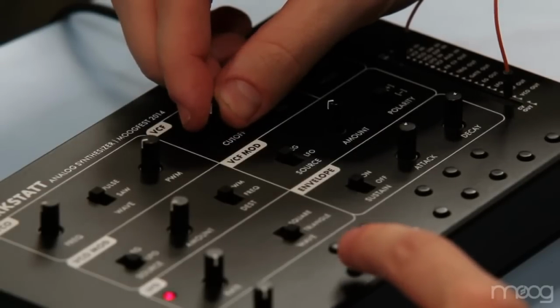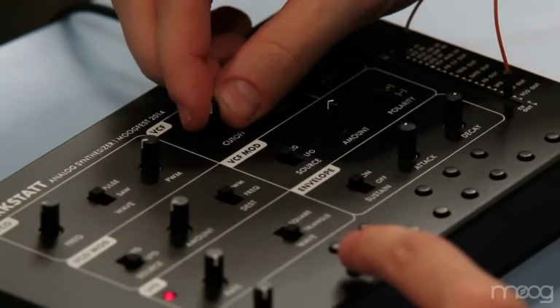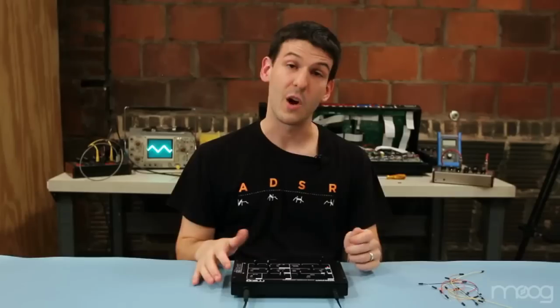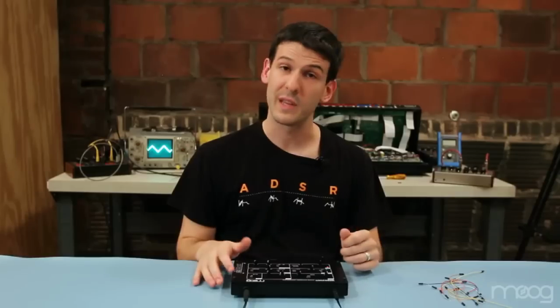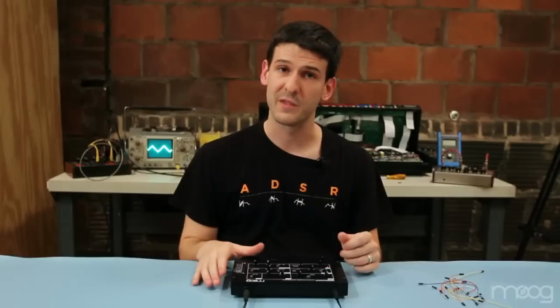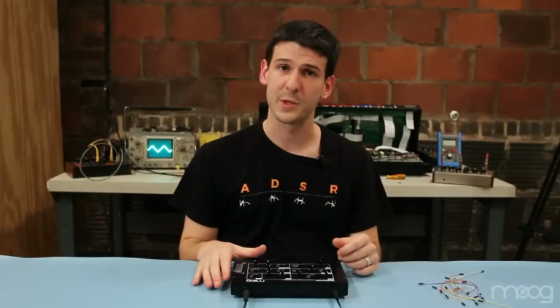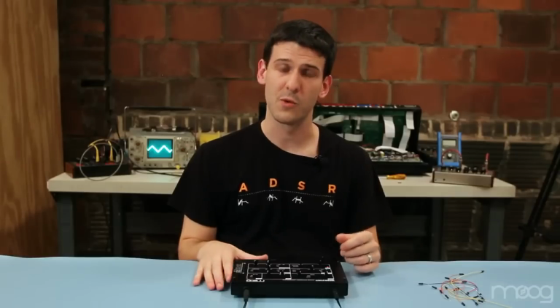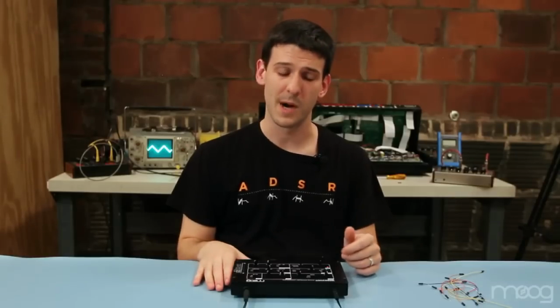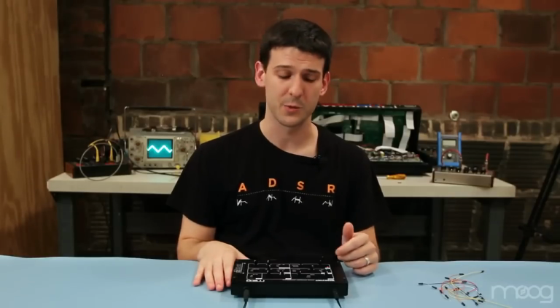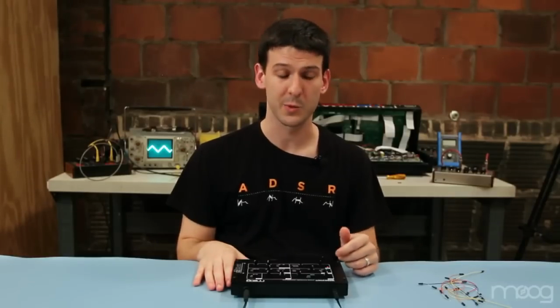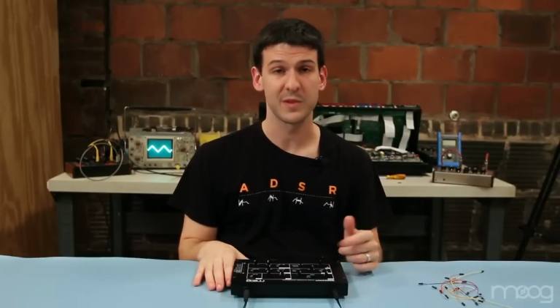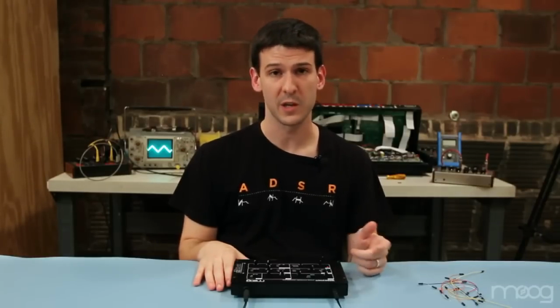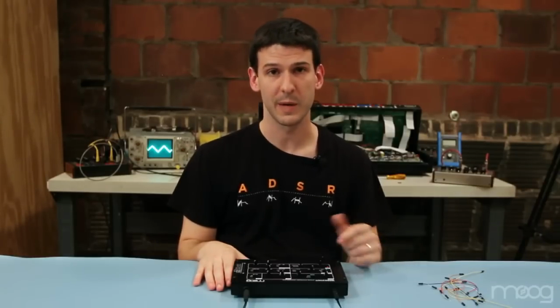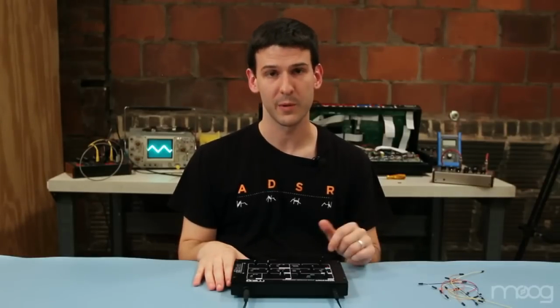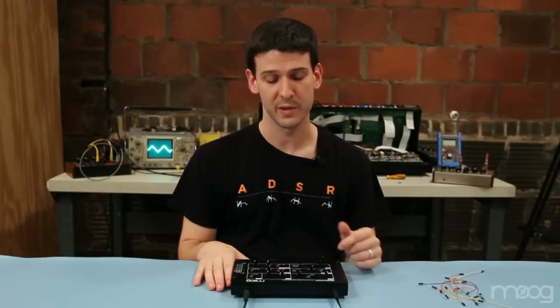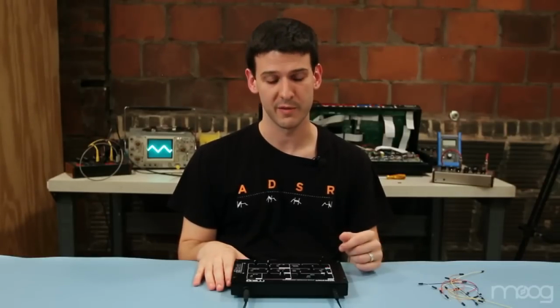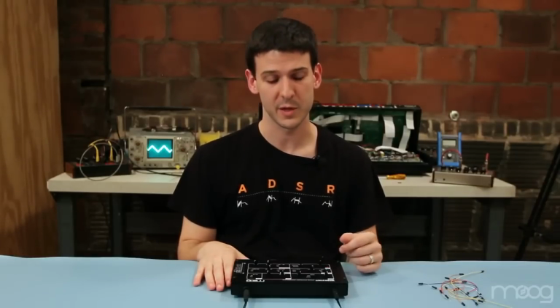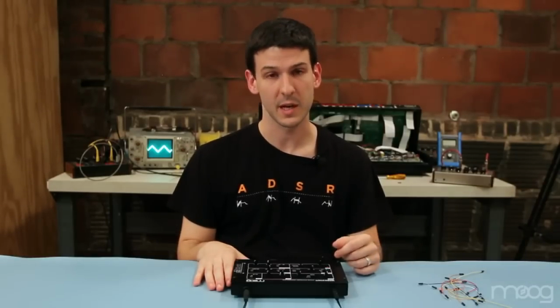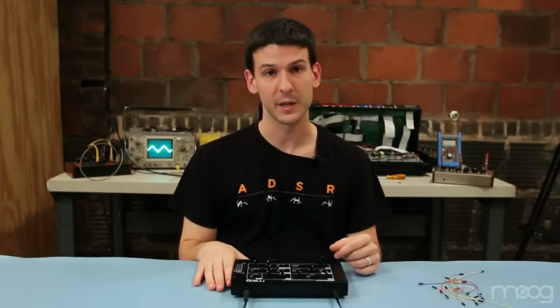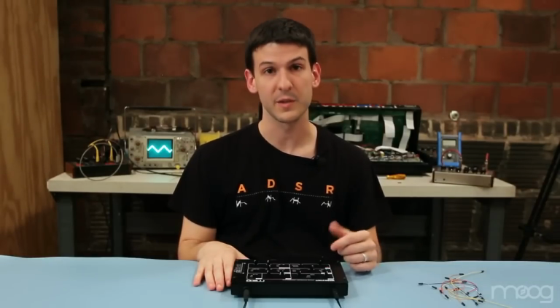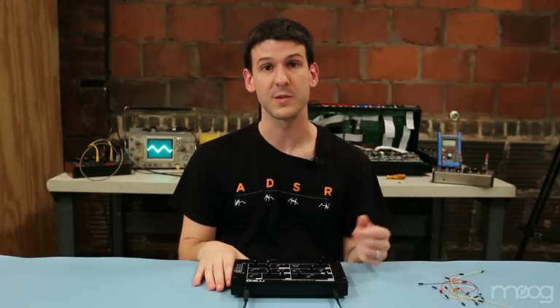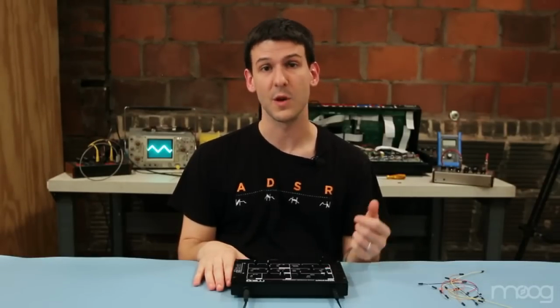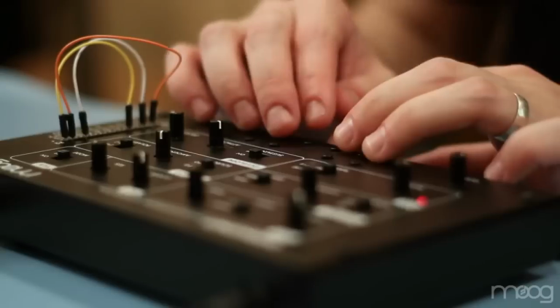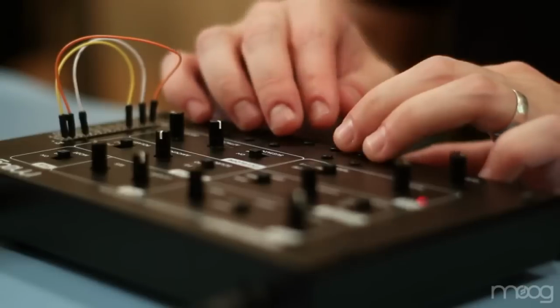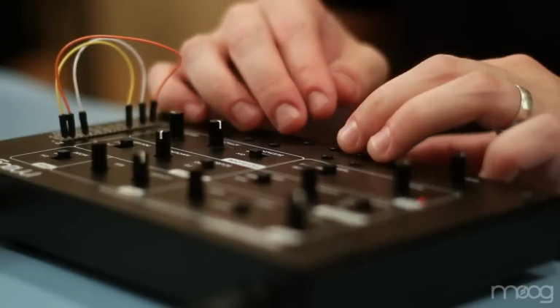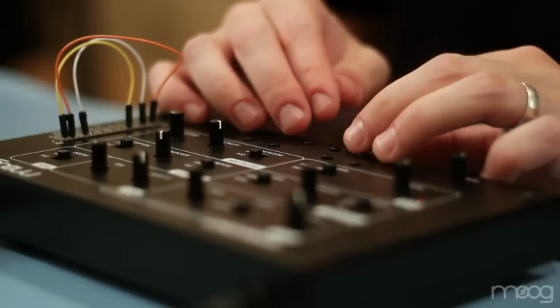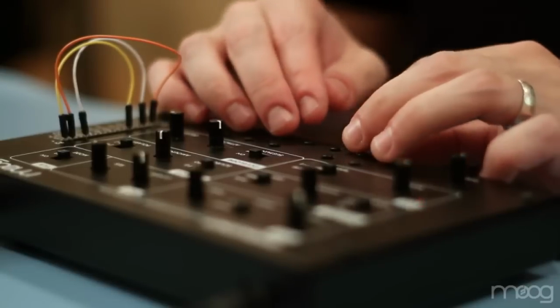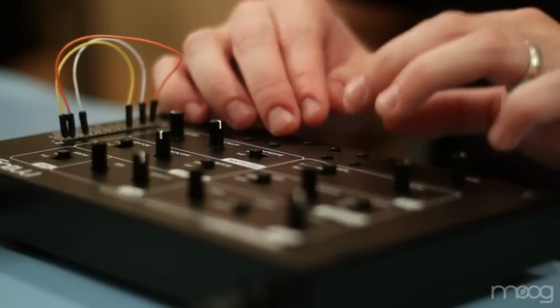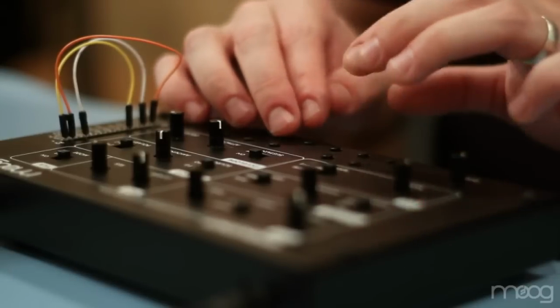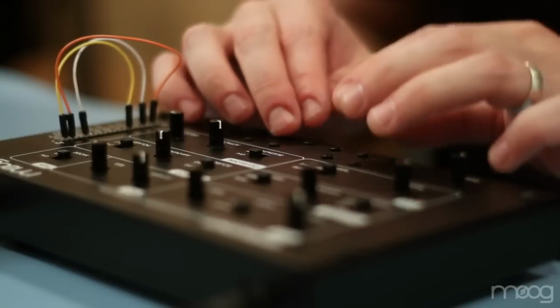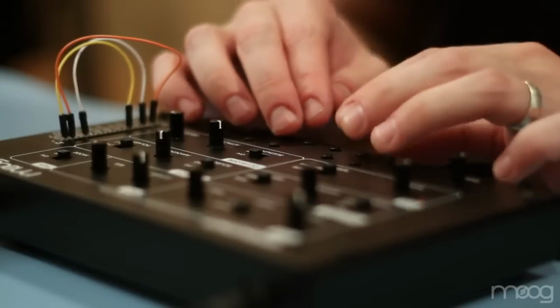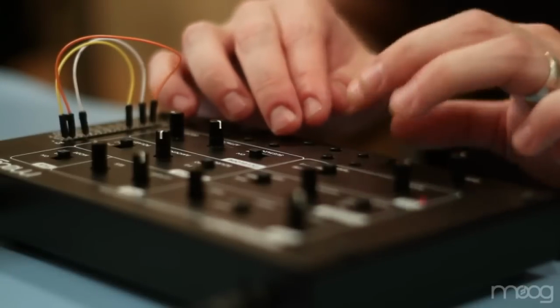Using all the individual modules we've talked about within the Verkstat, you can sculpt a virtually infinite amount of sound.